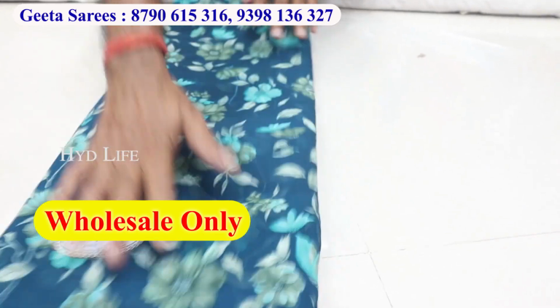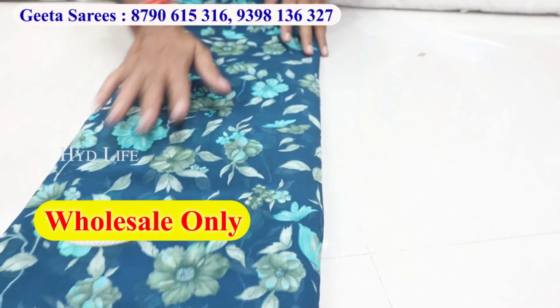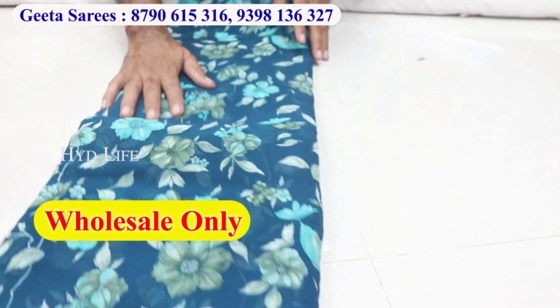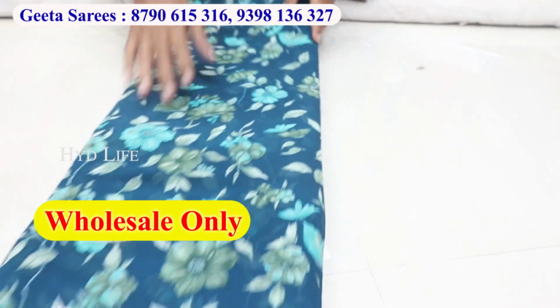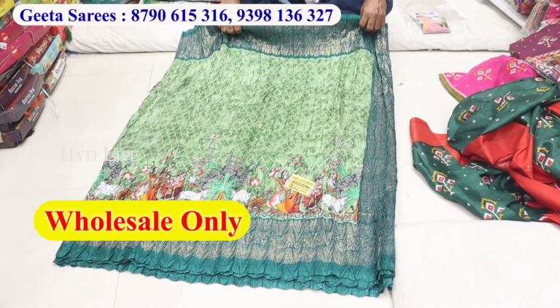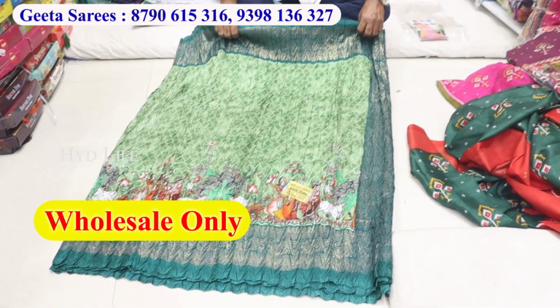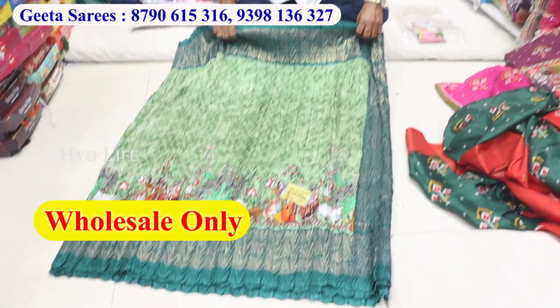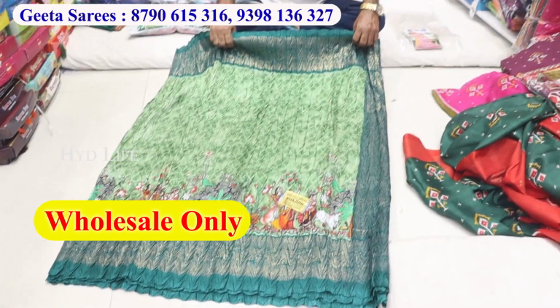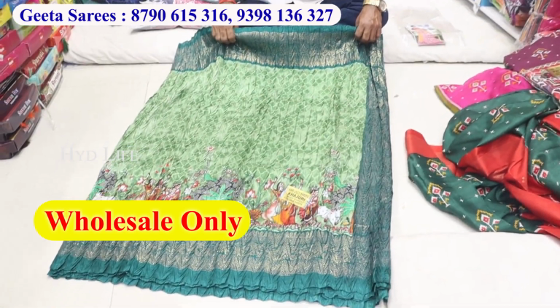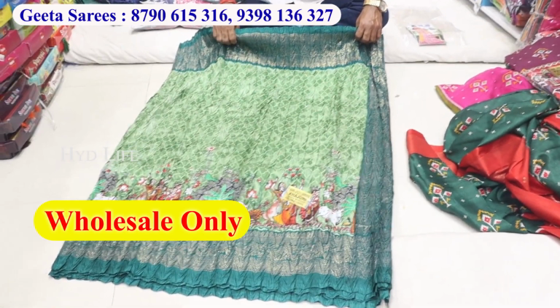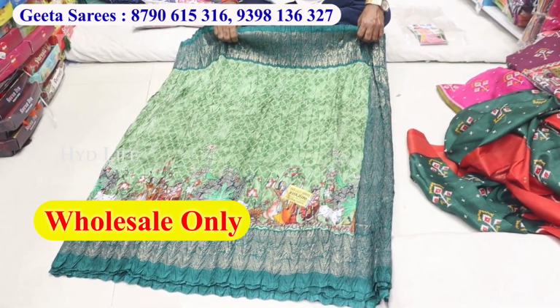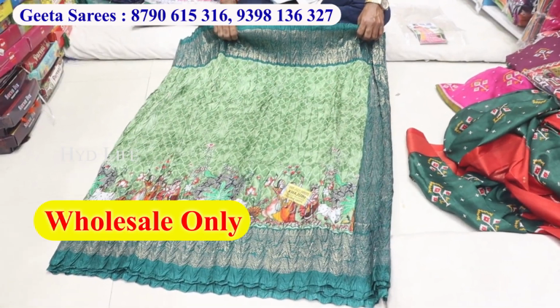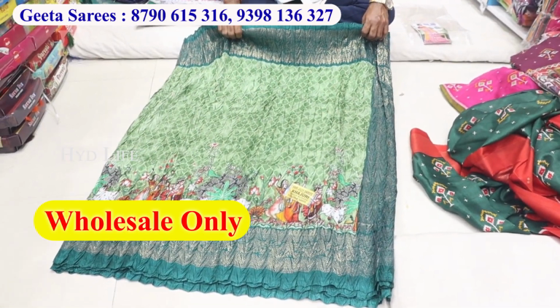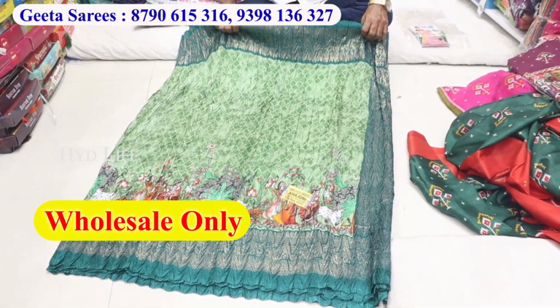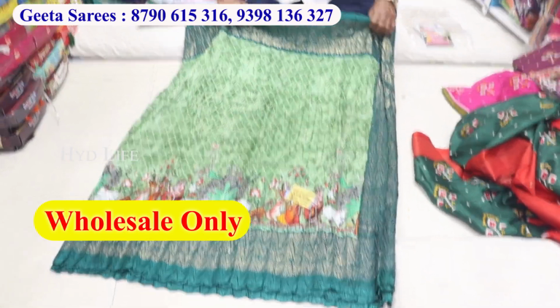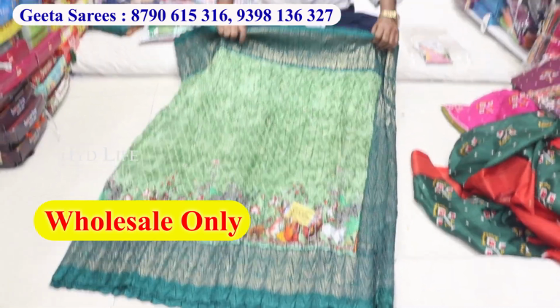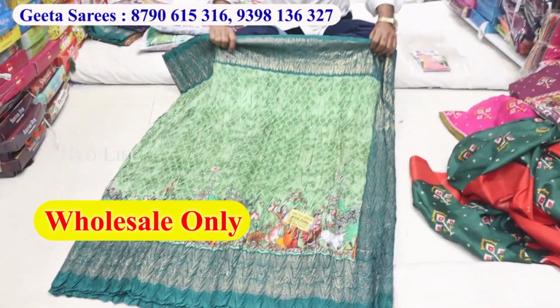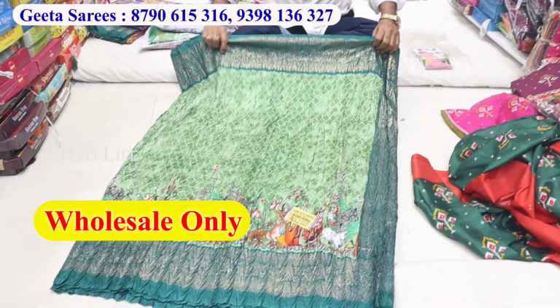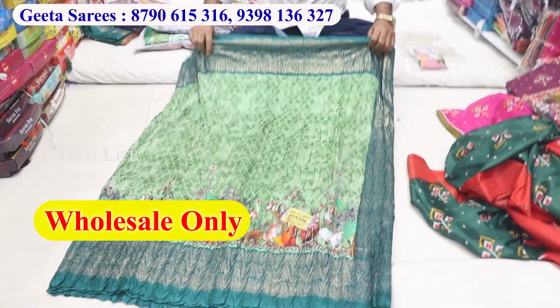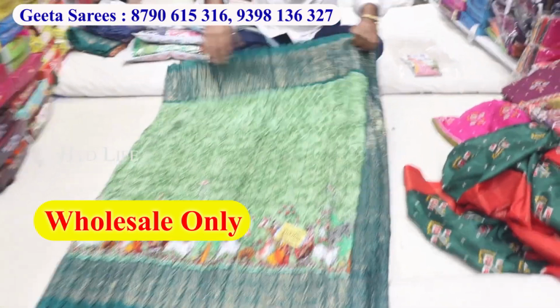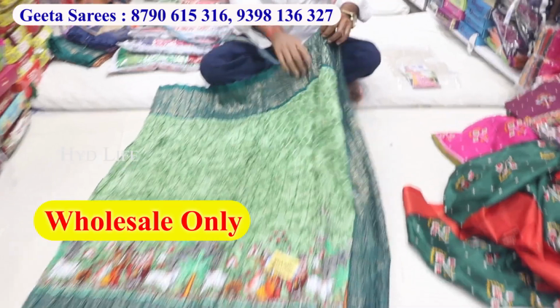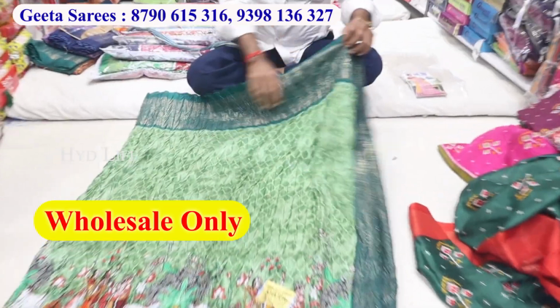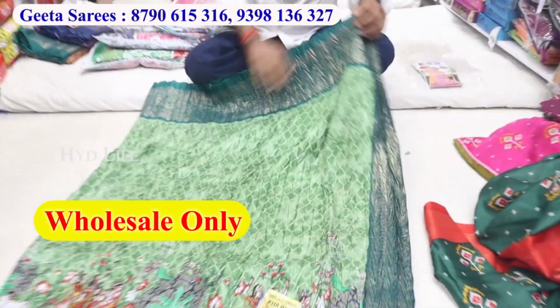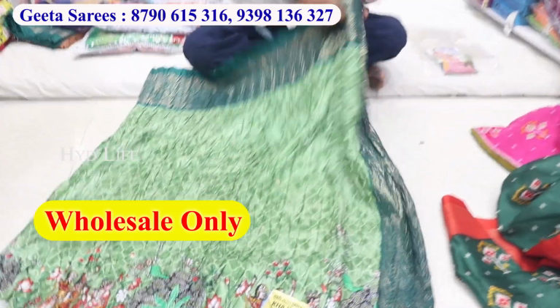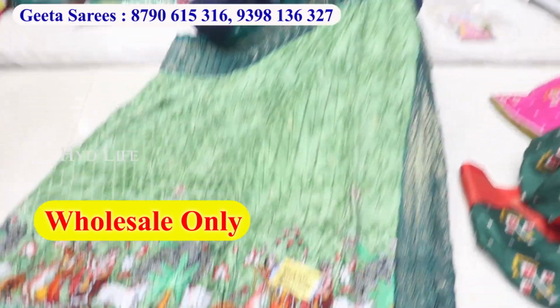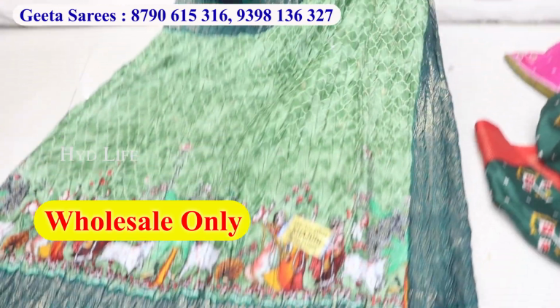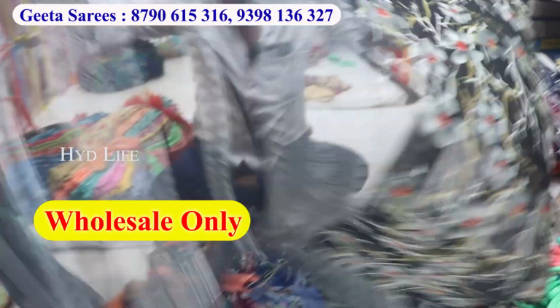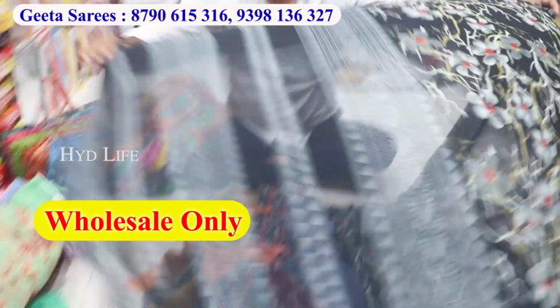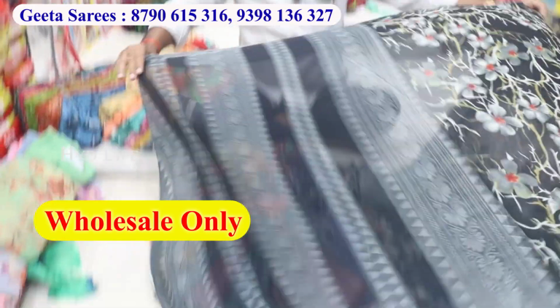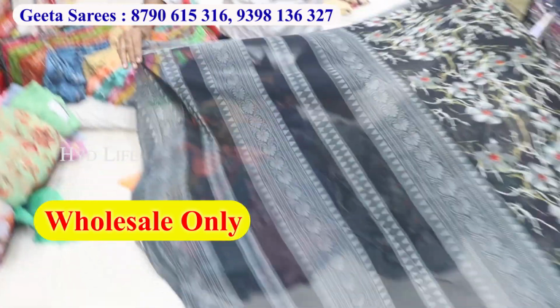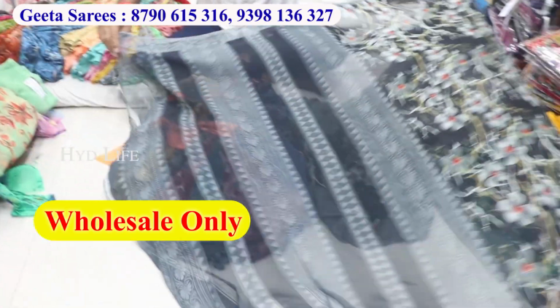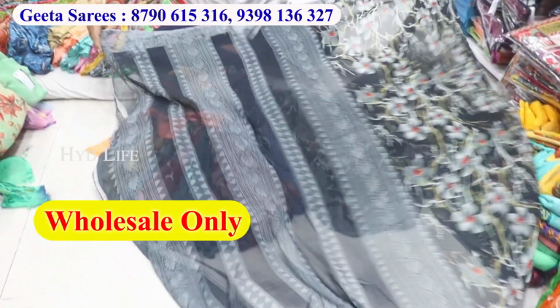In this case, it has a new collection. Dola Crush, a fancy item, pure 60 gram georgette laser.